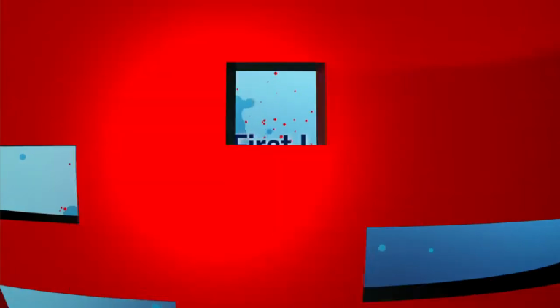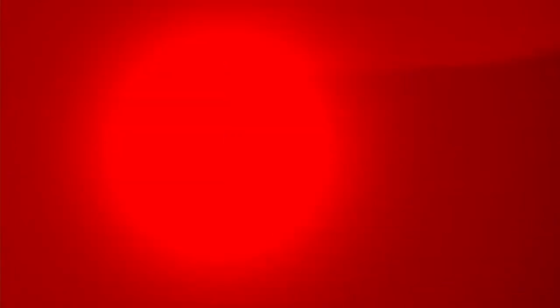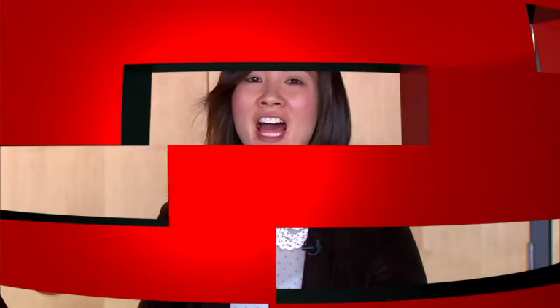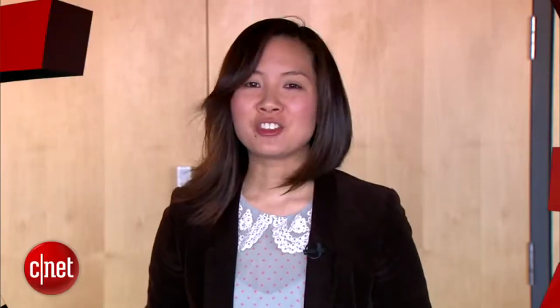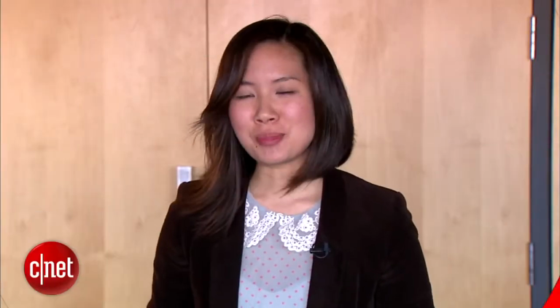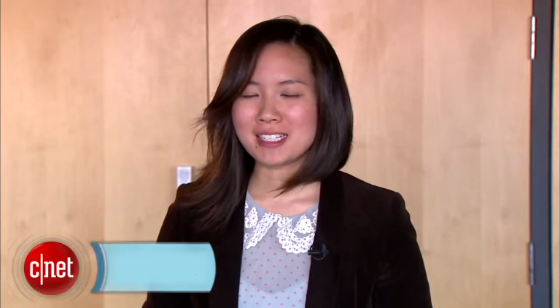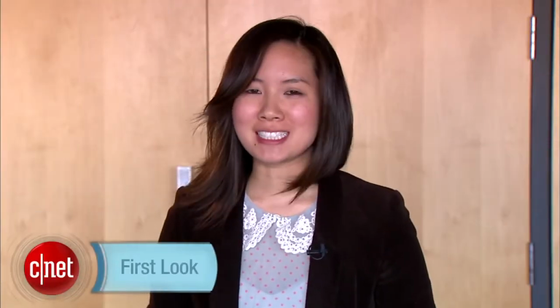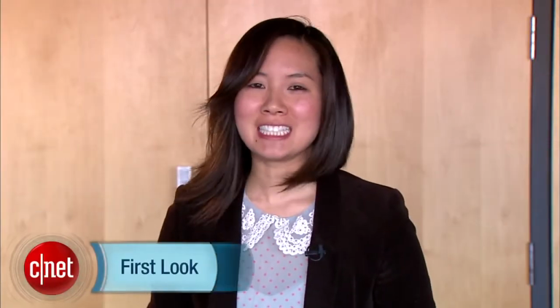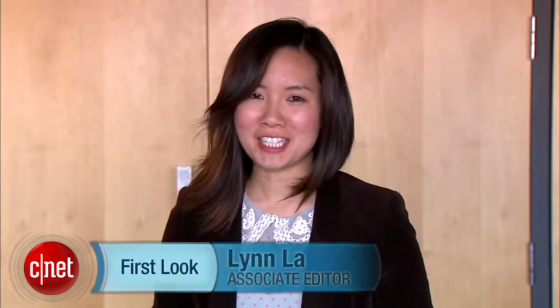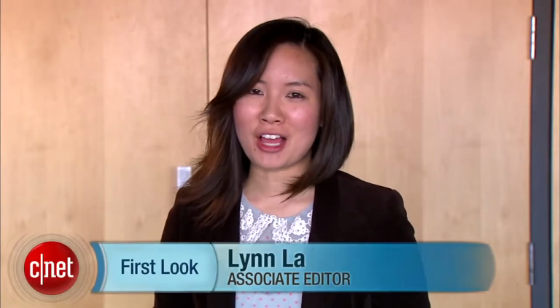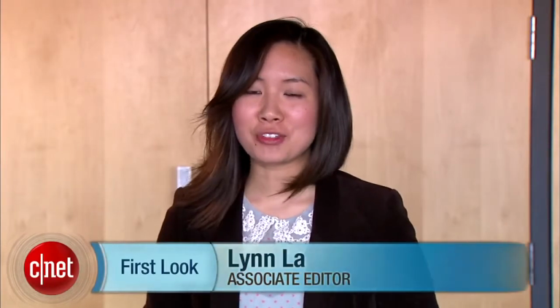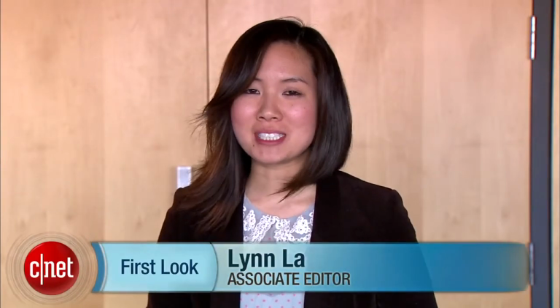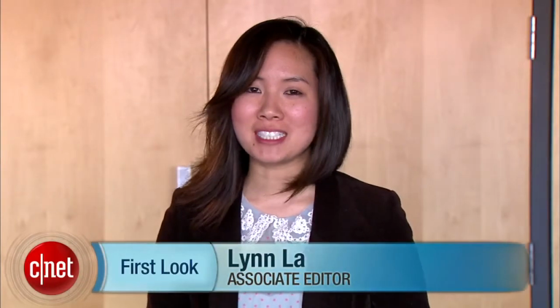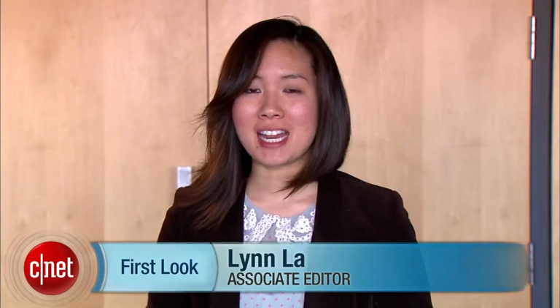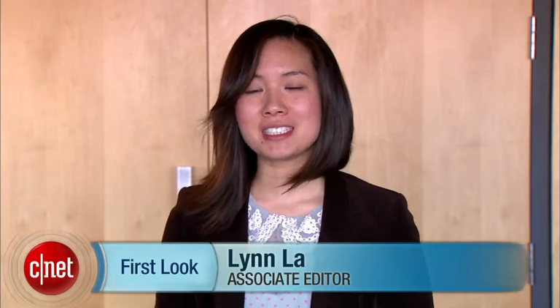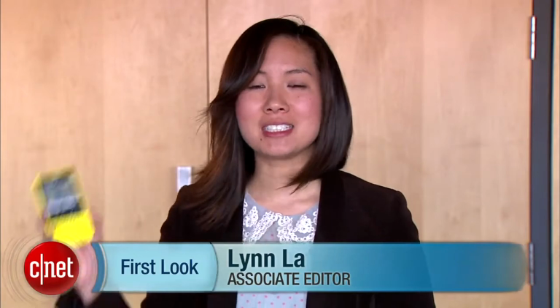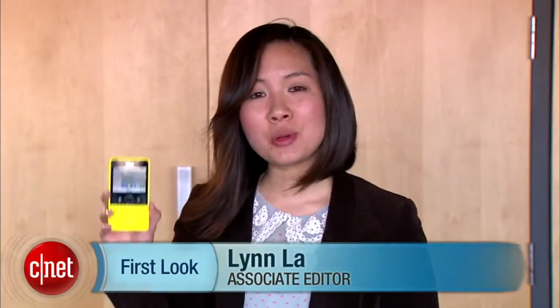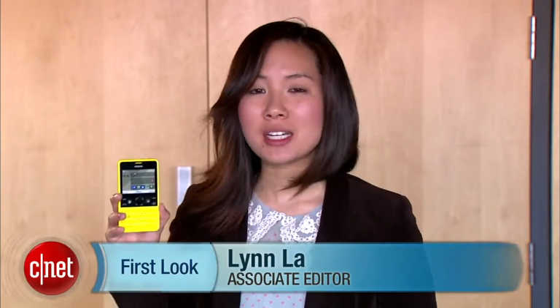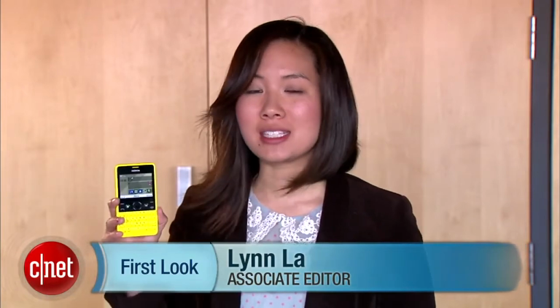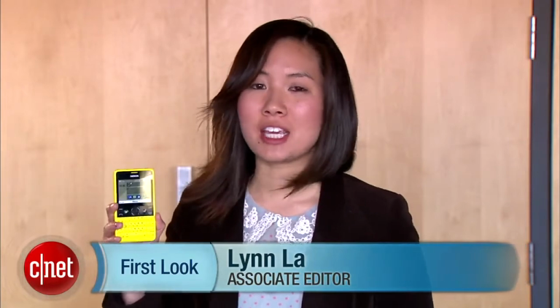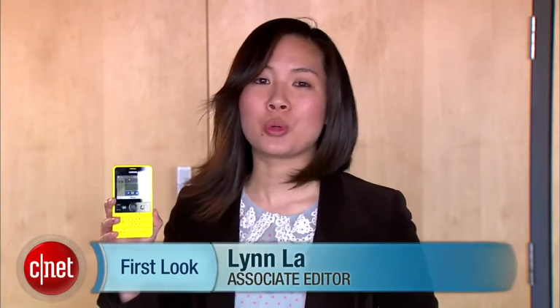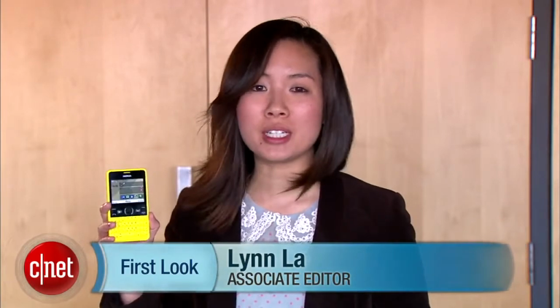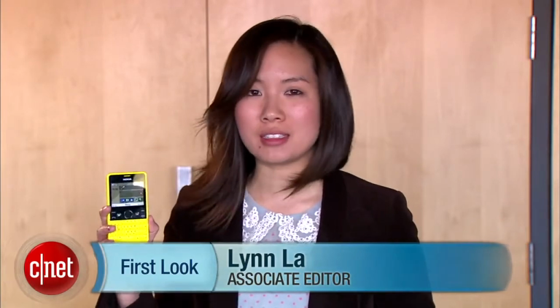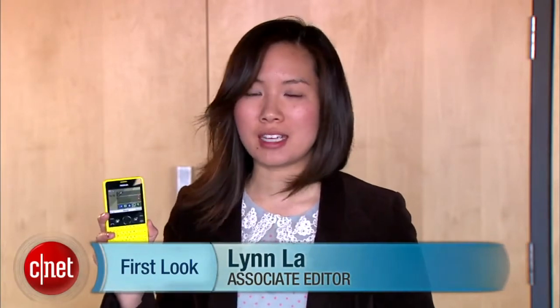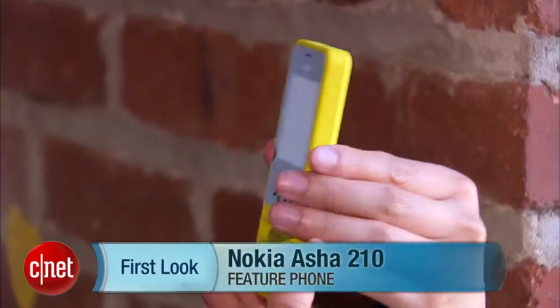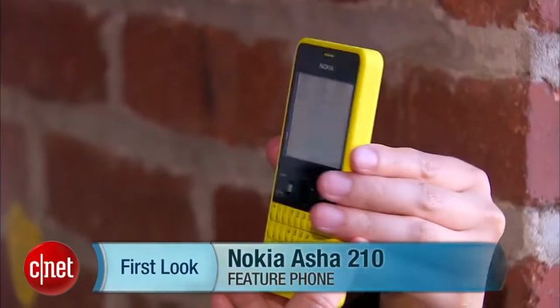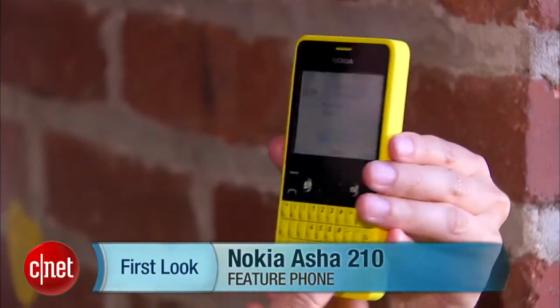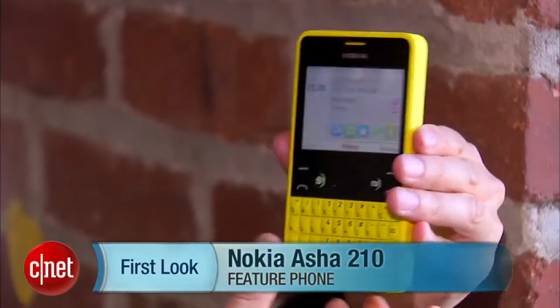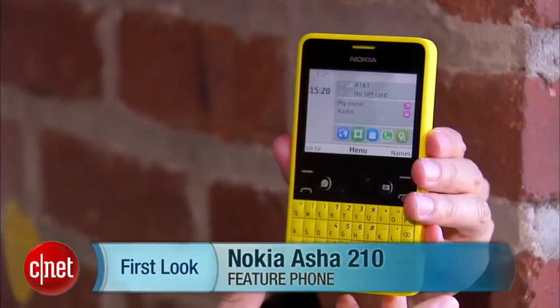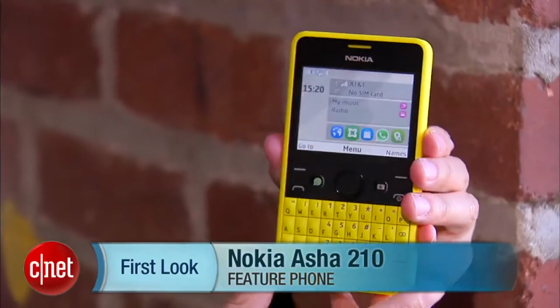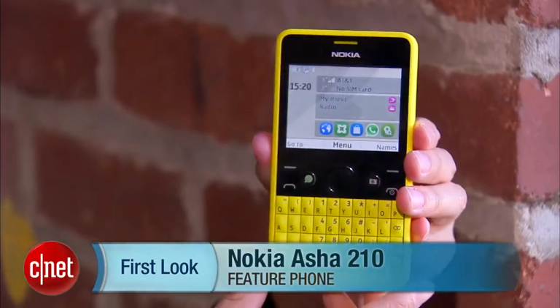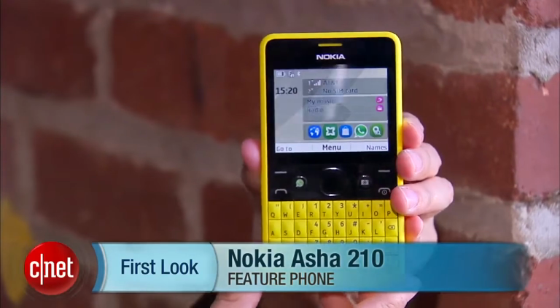Hello everybody, it's Lynn Law from CNET and today we're going to take a quick look at the Nokia Asha 210.